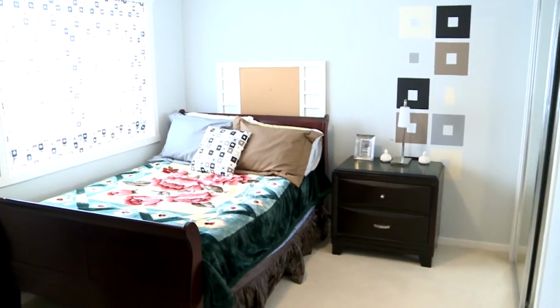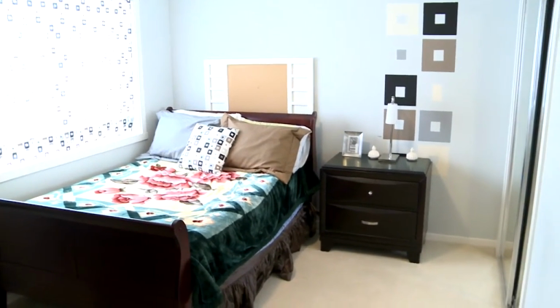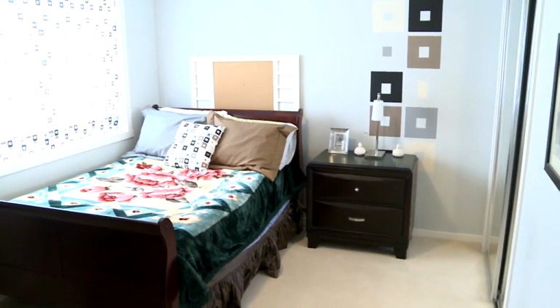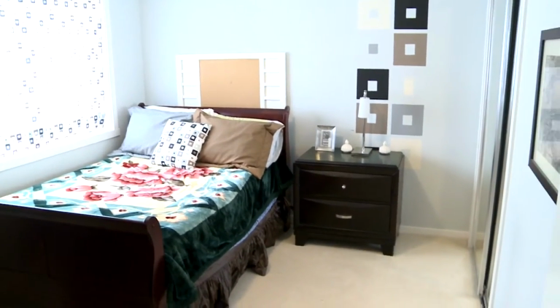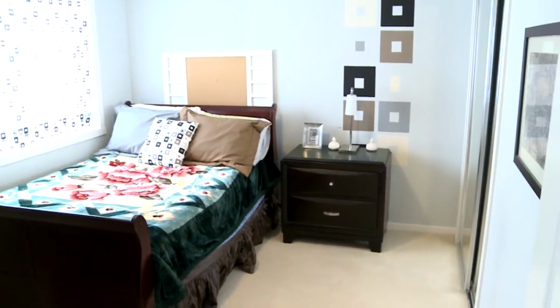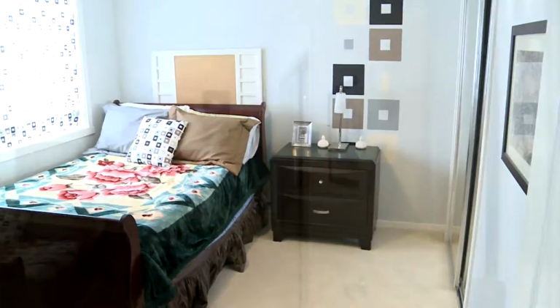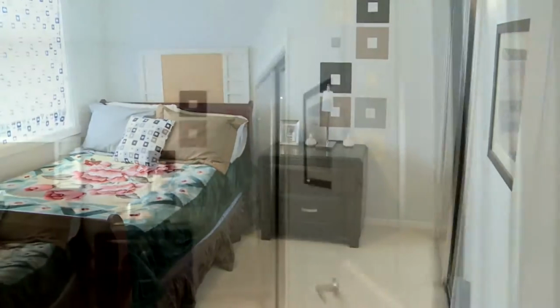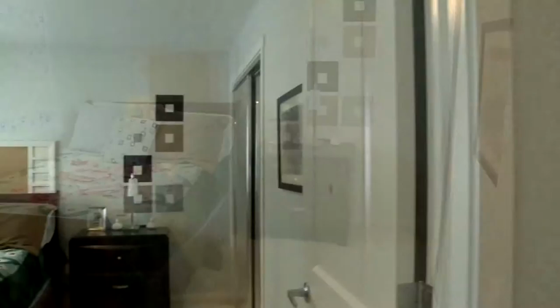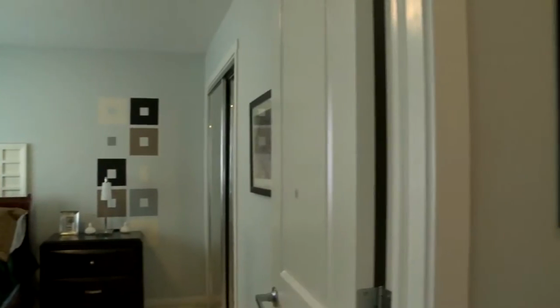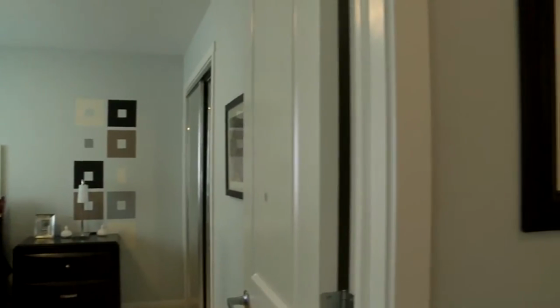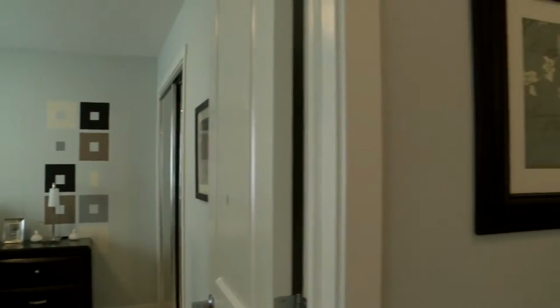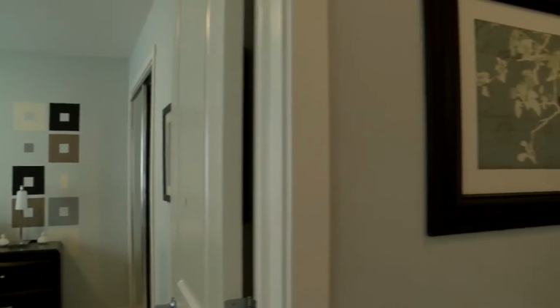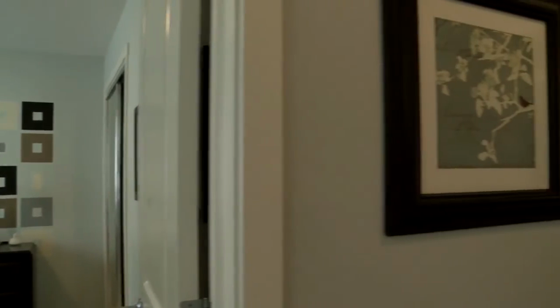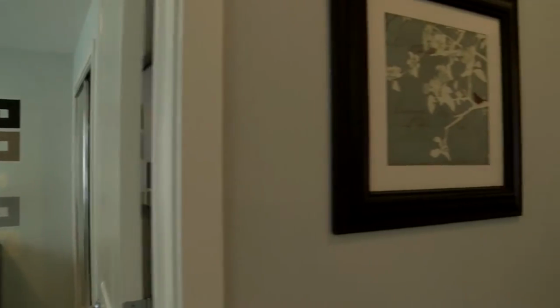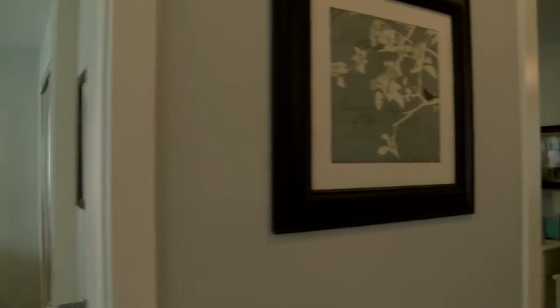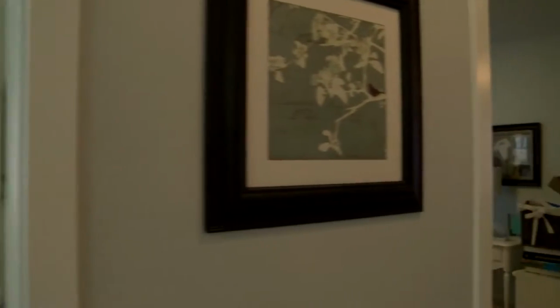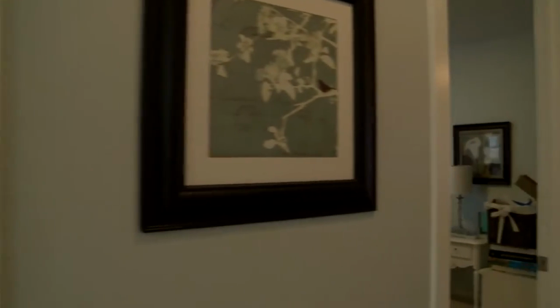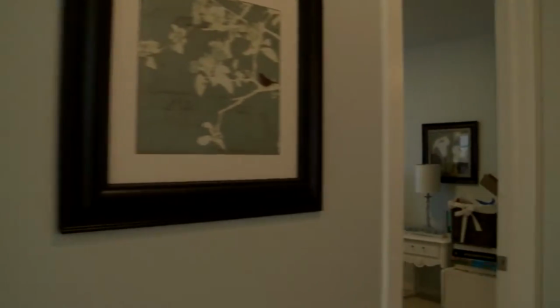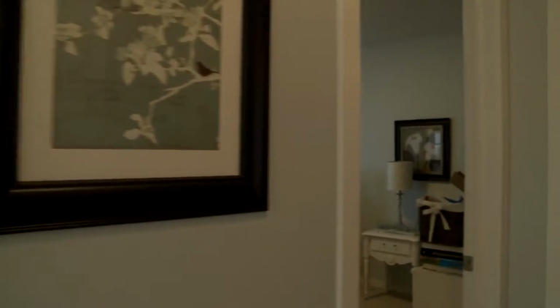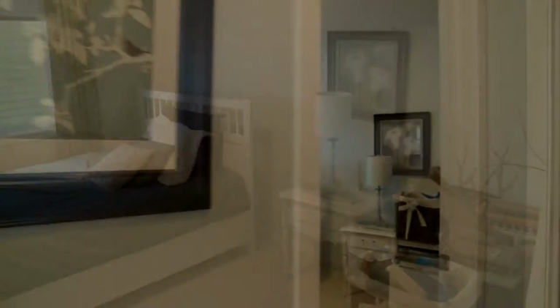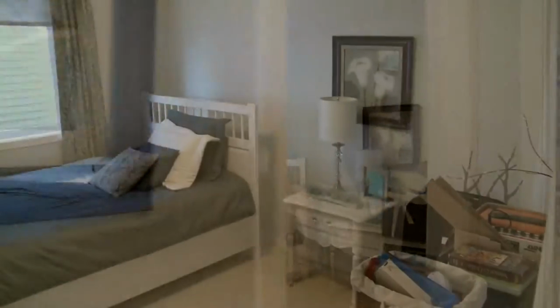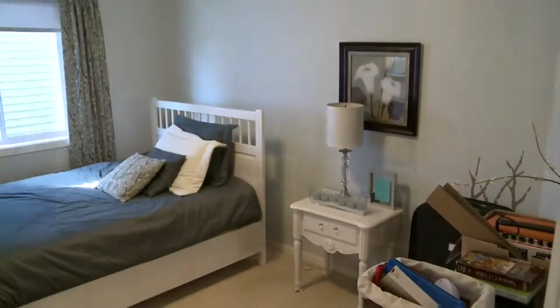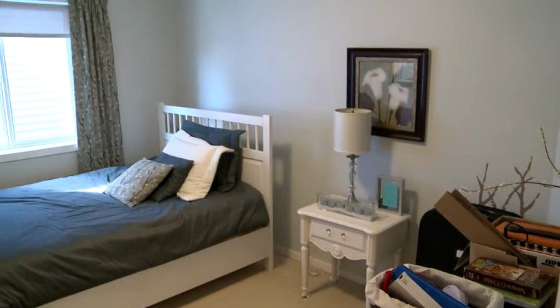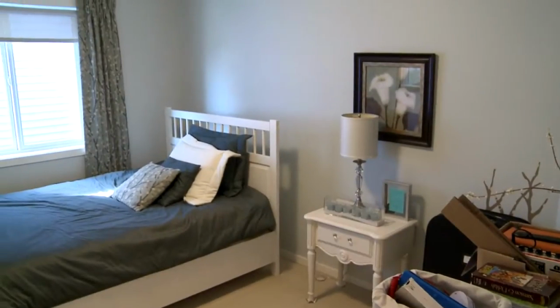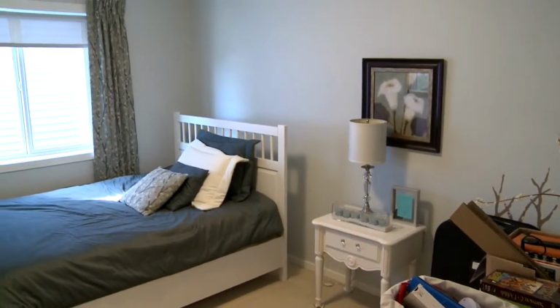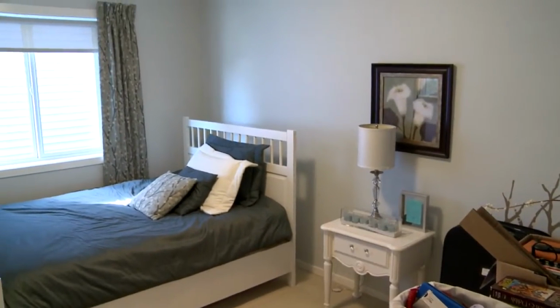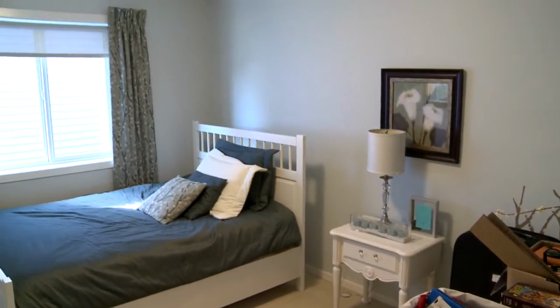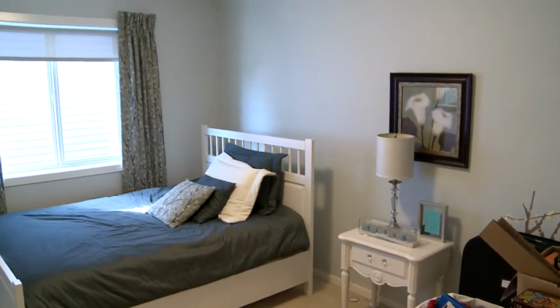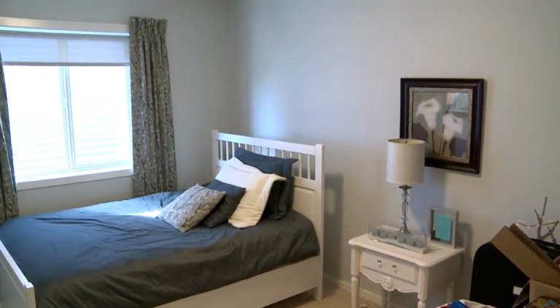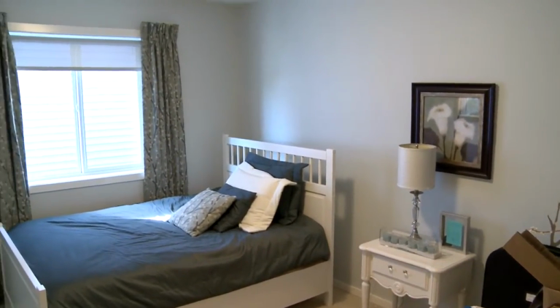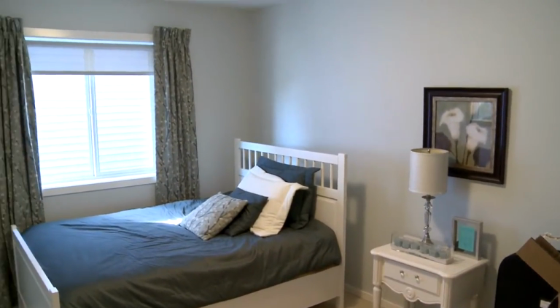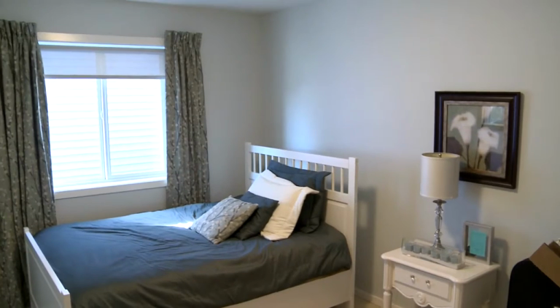The children's bedrooms are really spacious. You've got room for a queen bed, dresser, nightstands, and you've got mirrored closets.